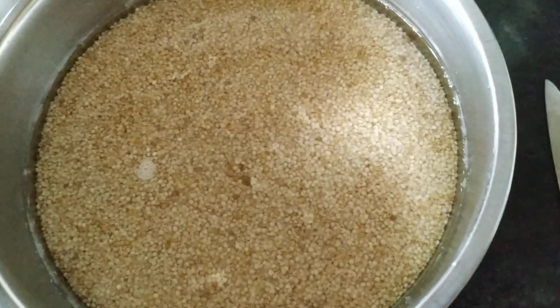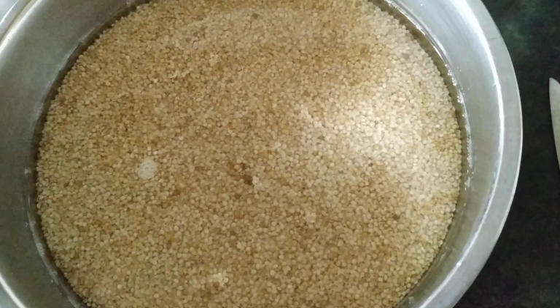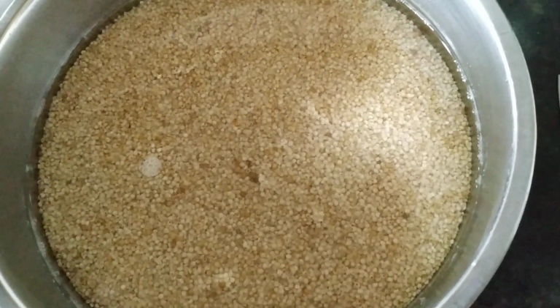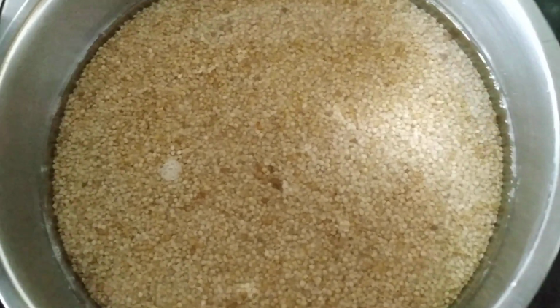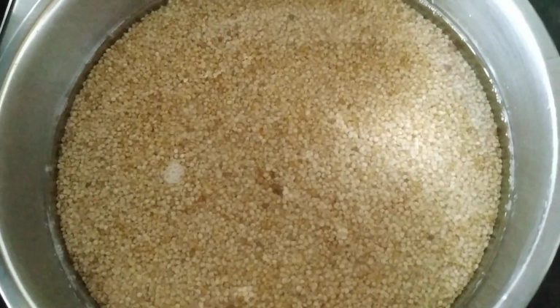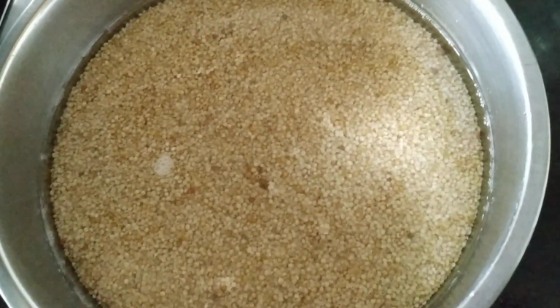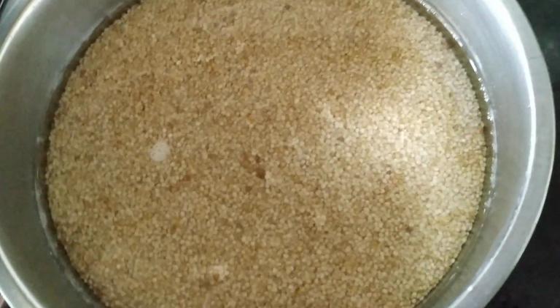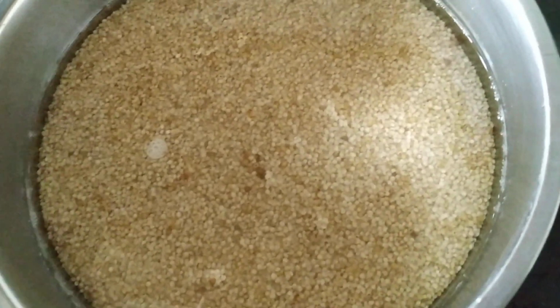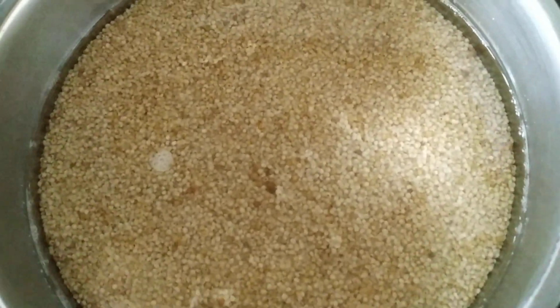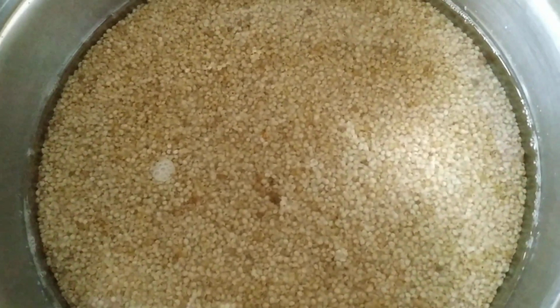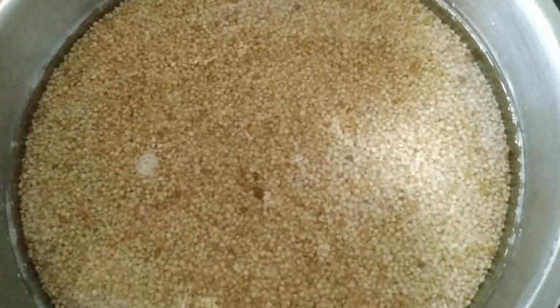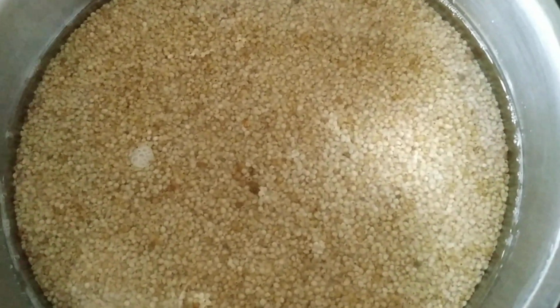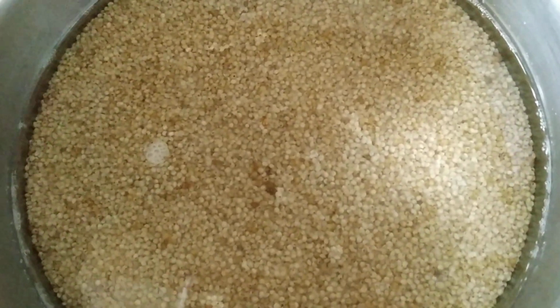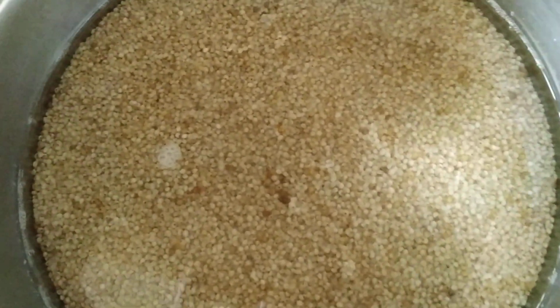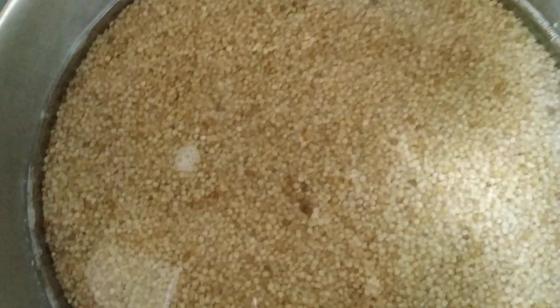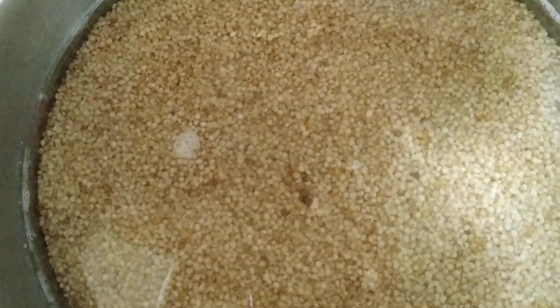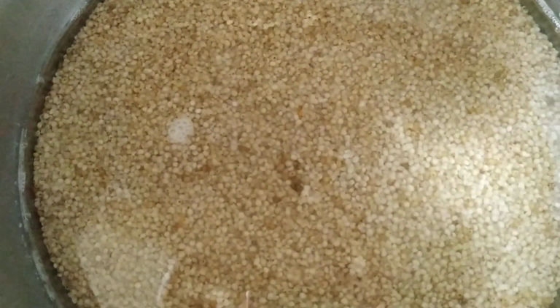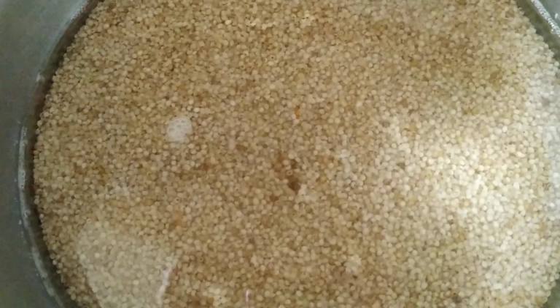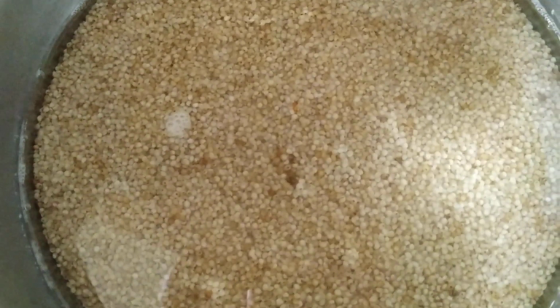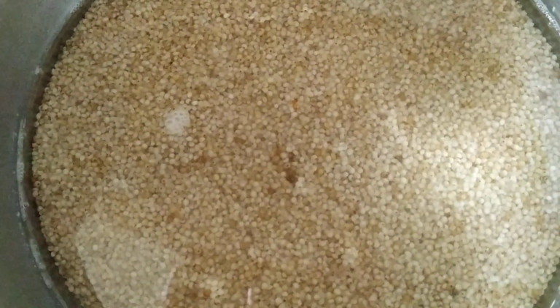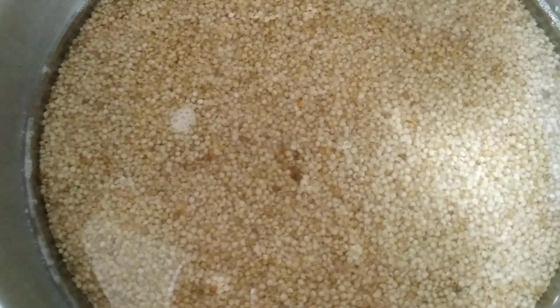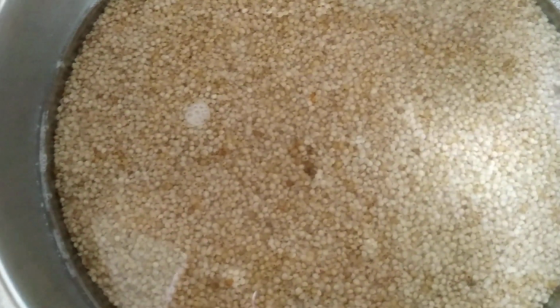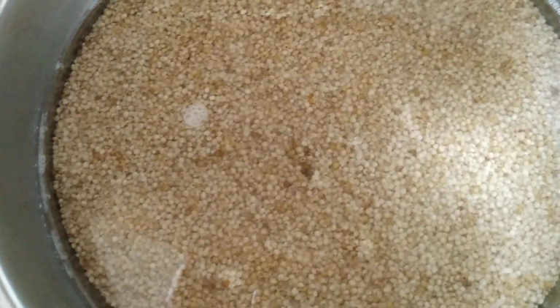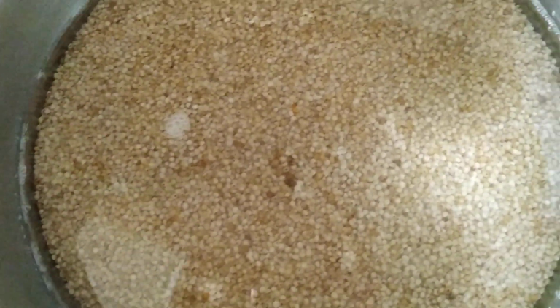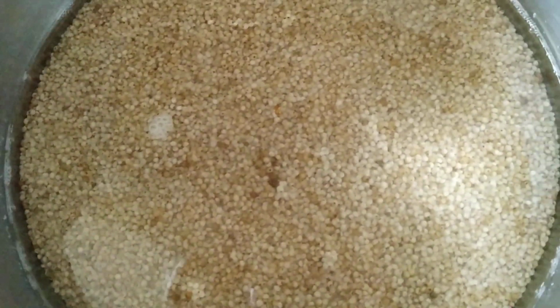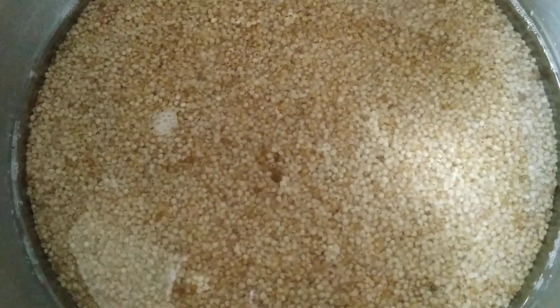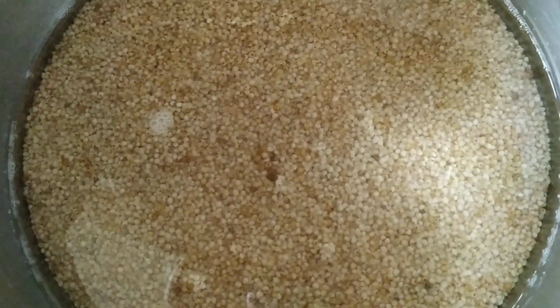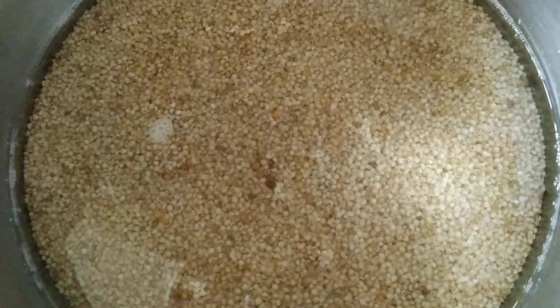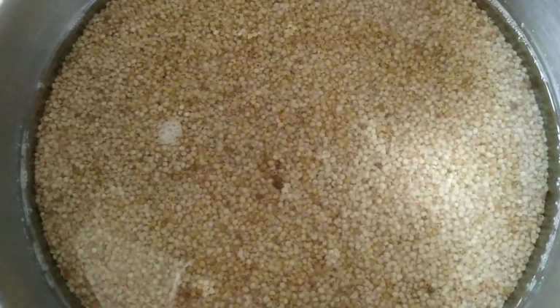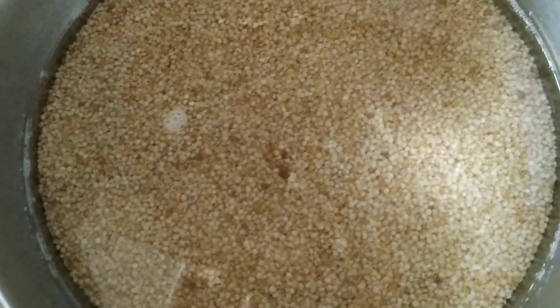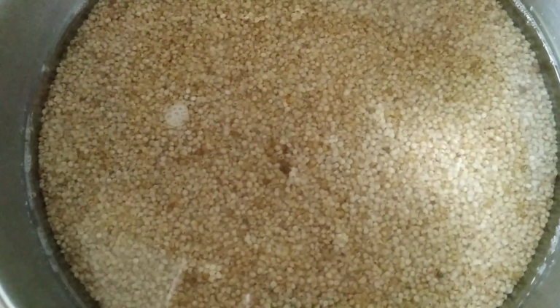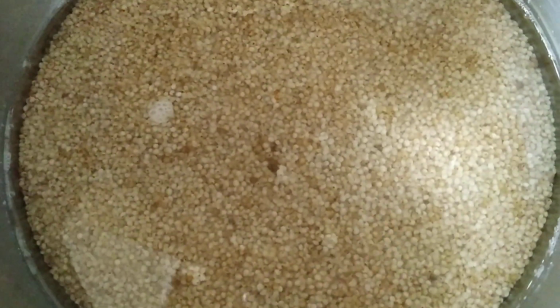Welcome to Udhan's Kitchen. Today's recipe is Lemon Rice with Millet.